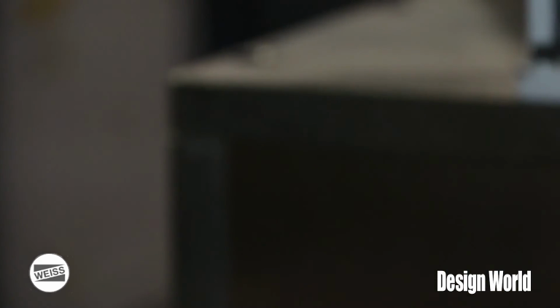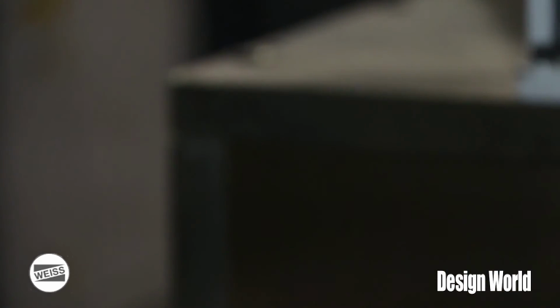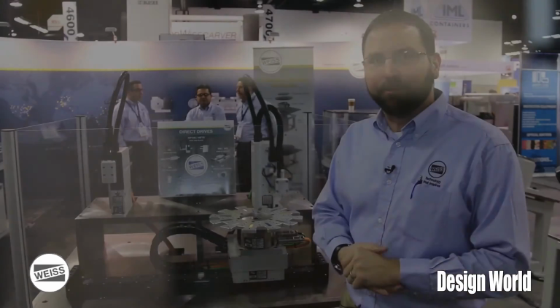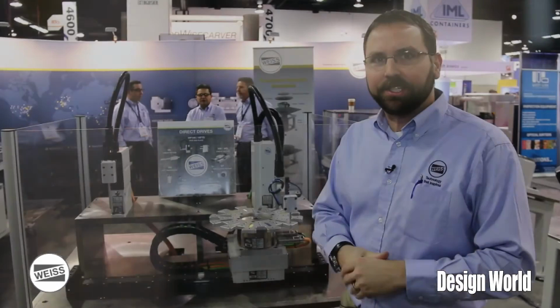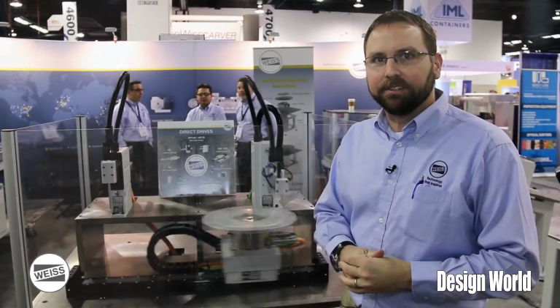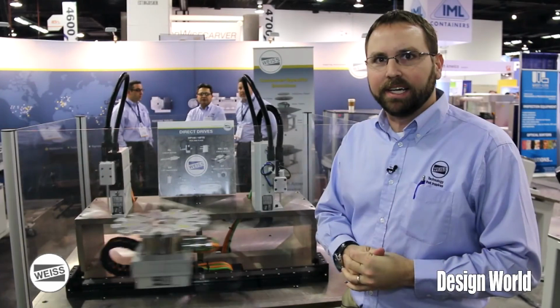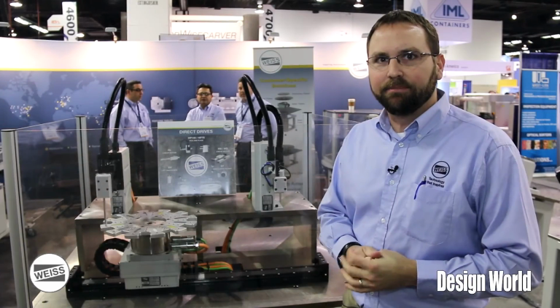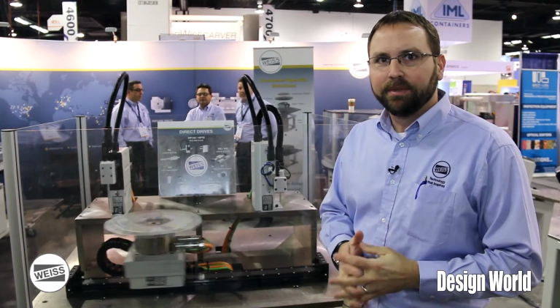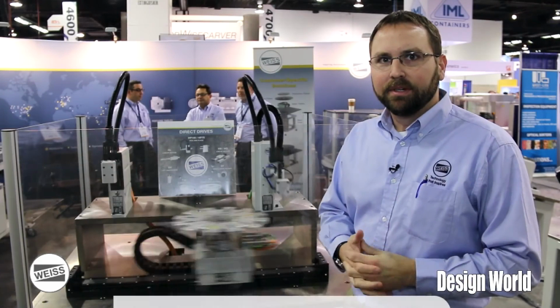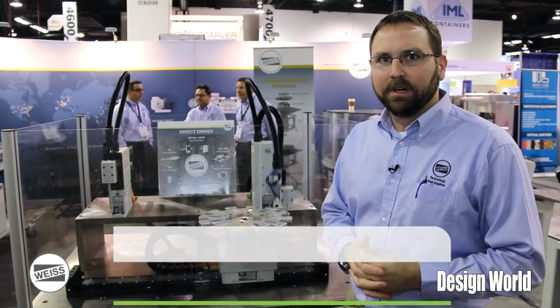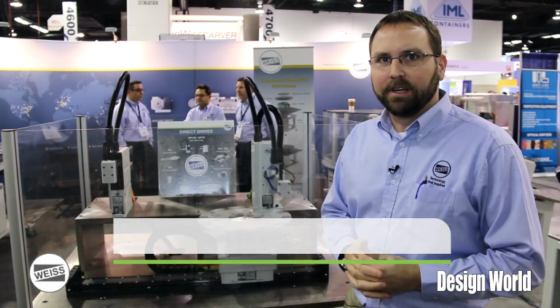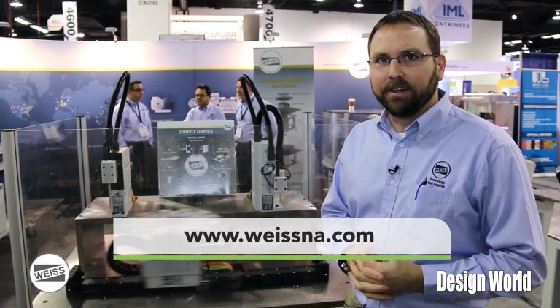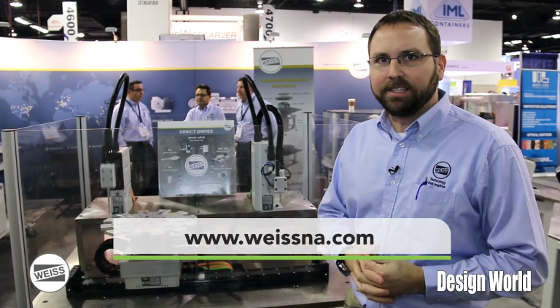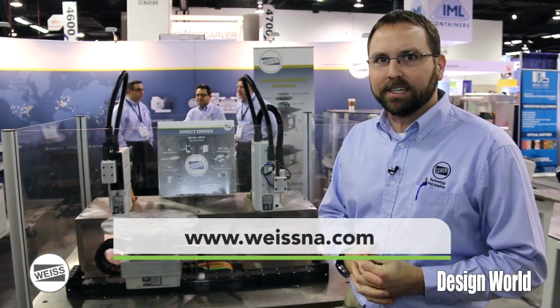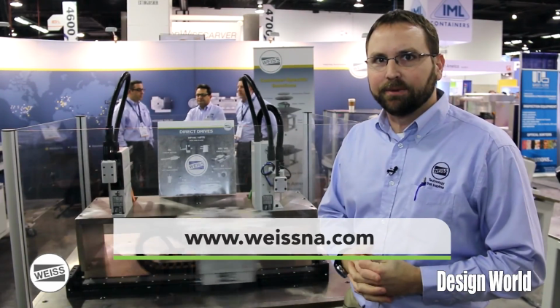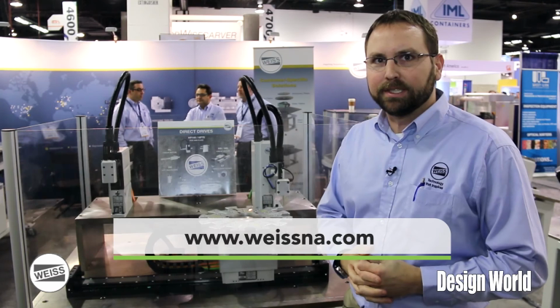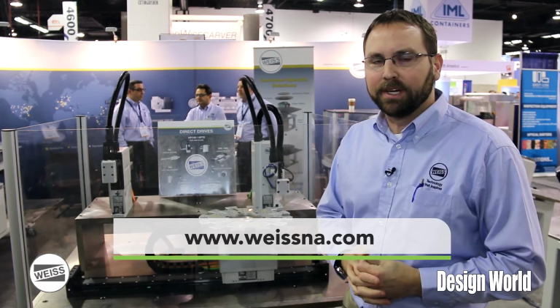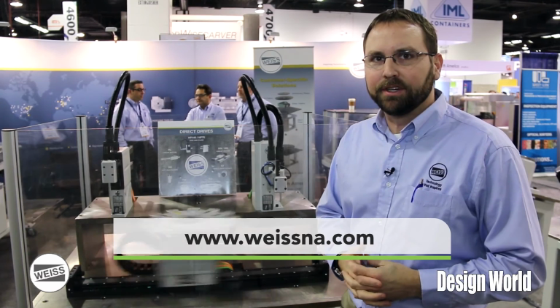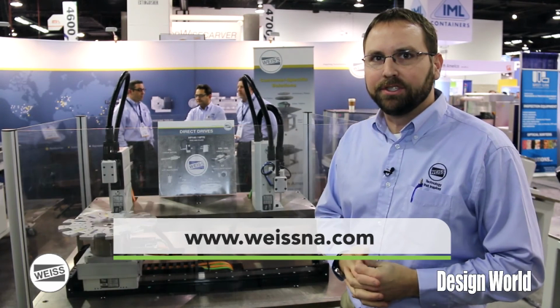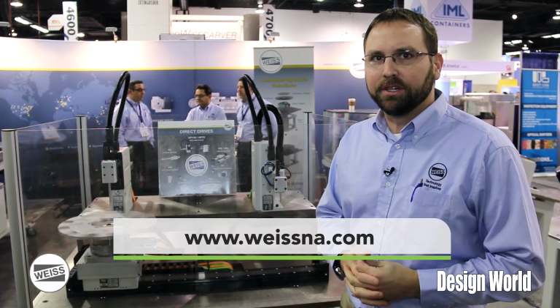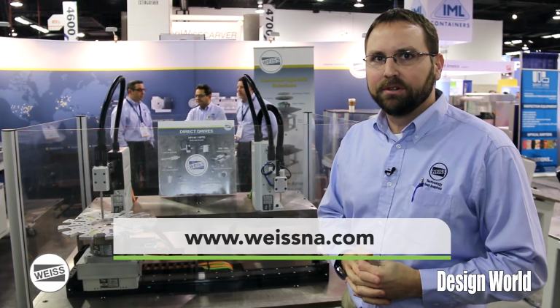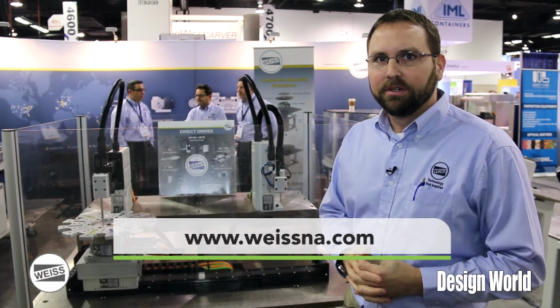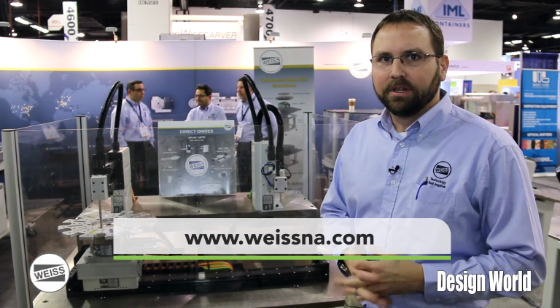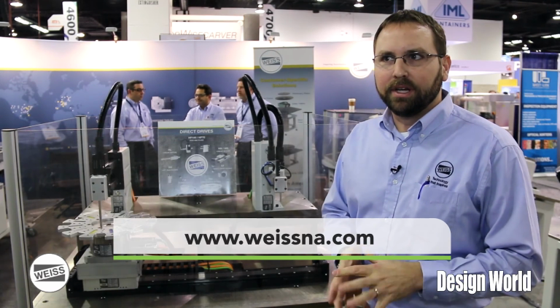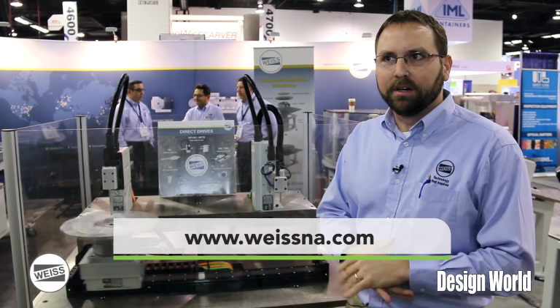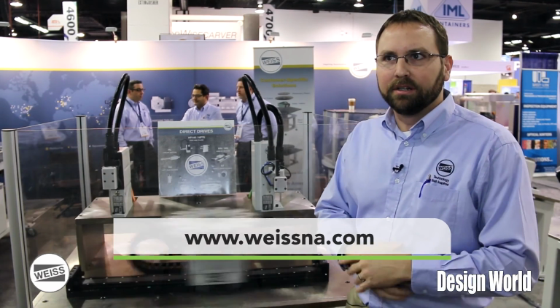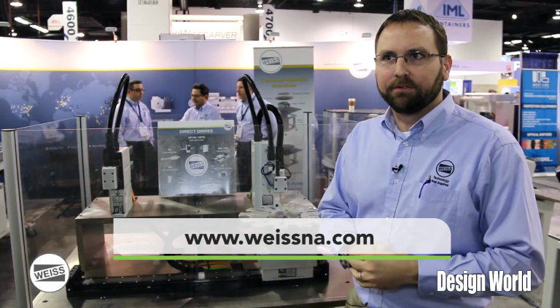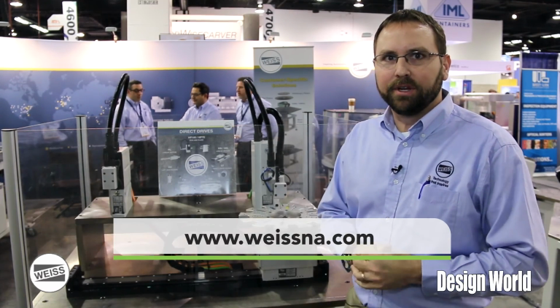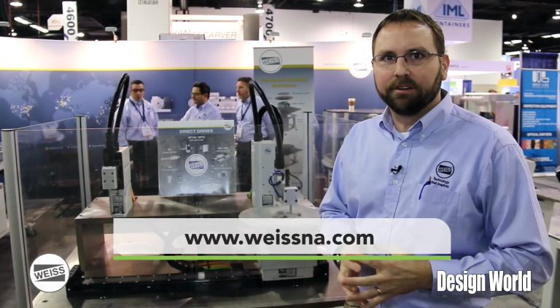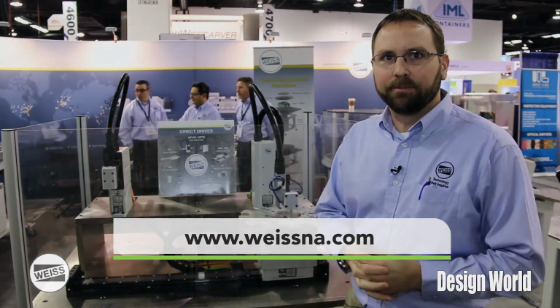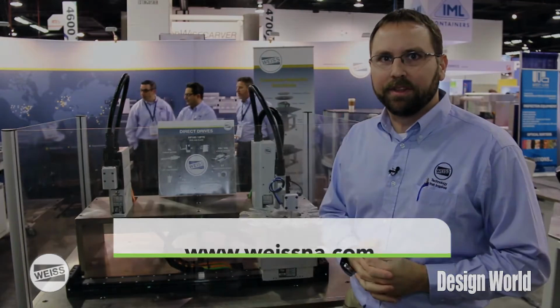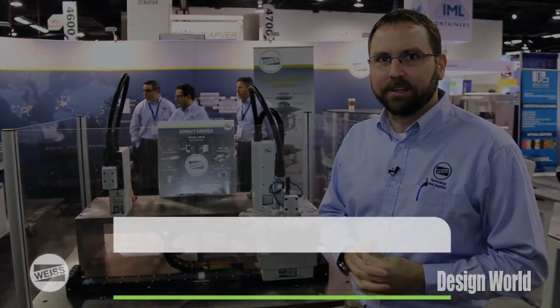I appreciate your time here at ATX West. We're having a good show and I look forward to hearing from you. Thank you.